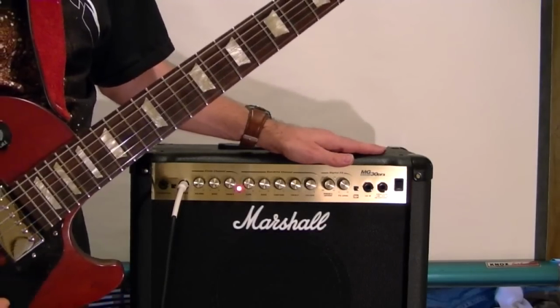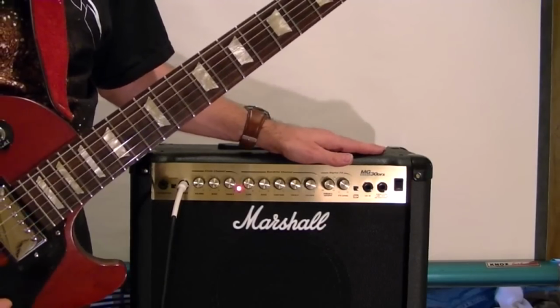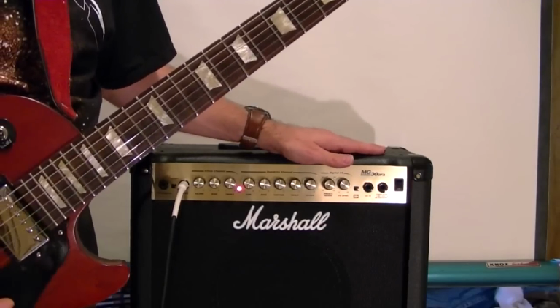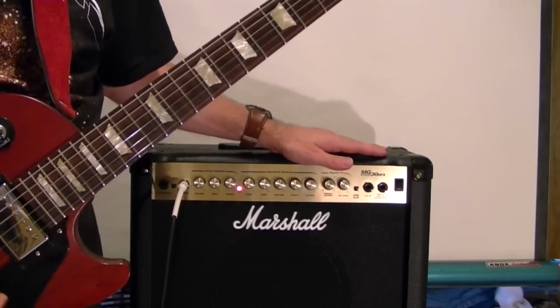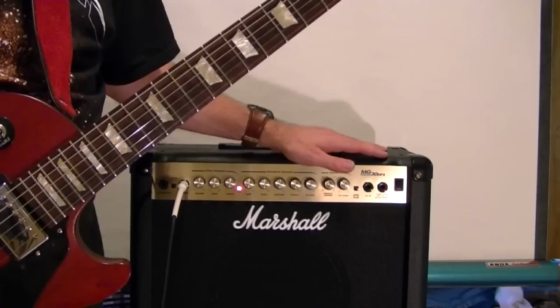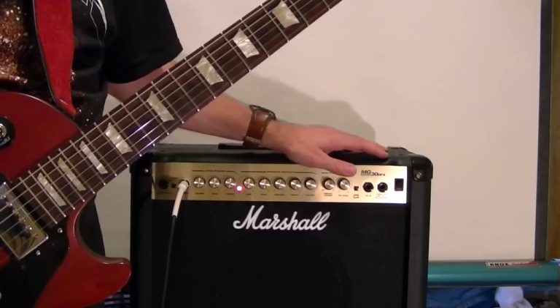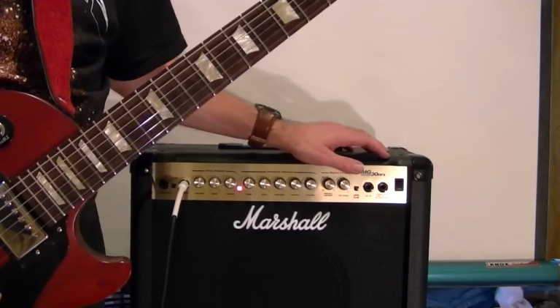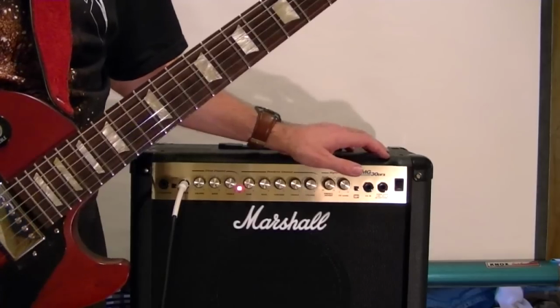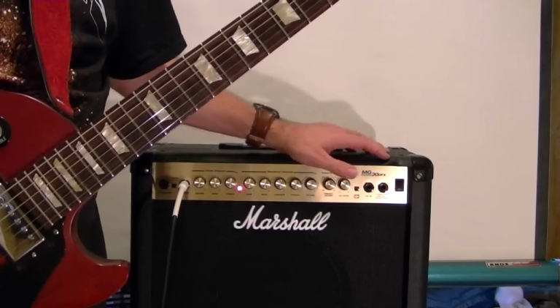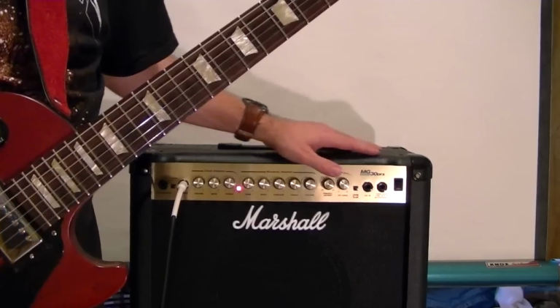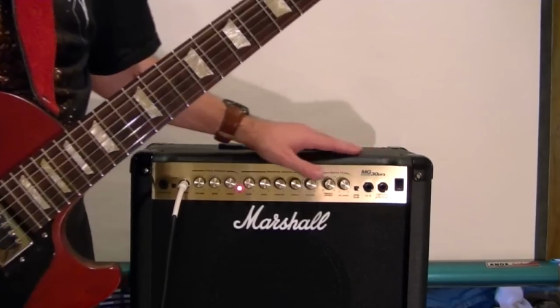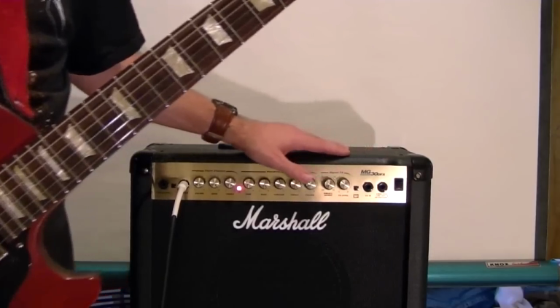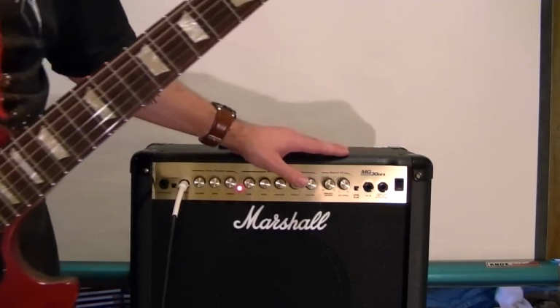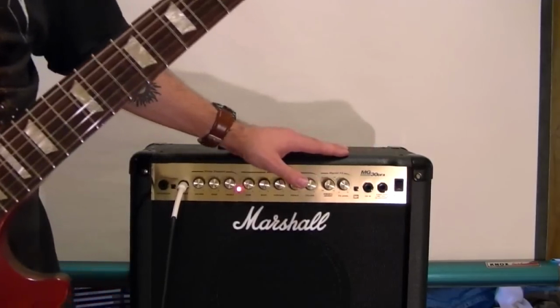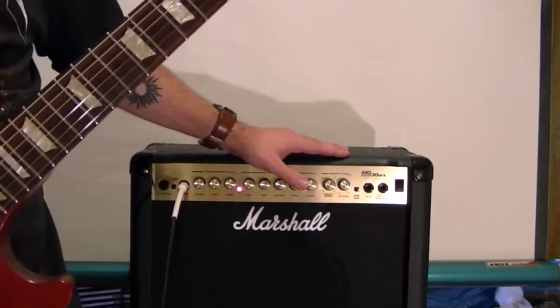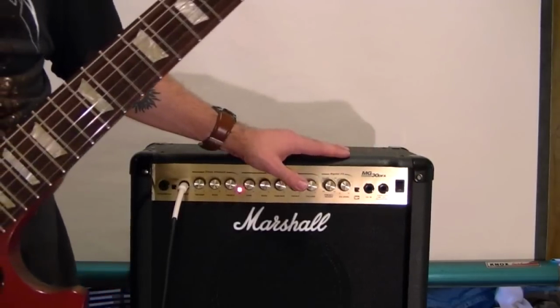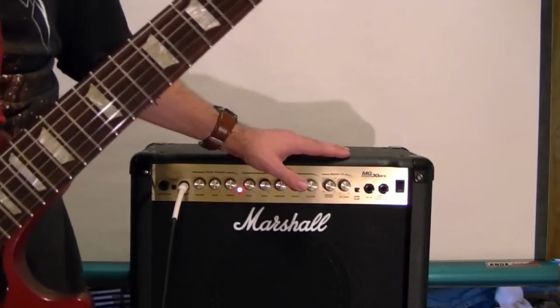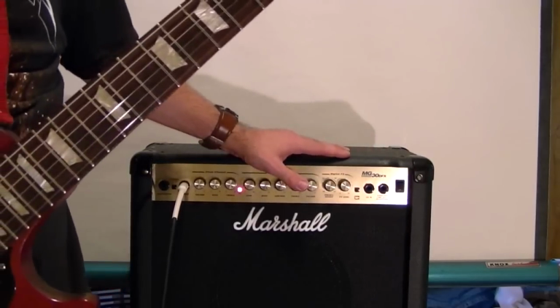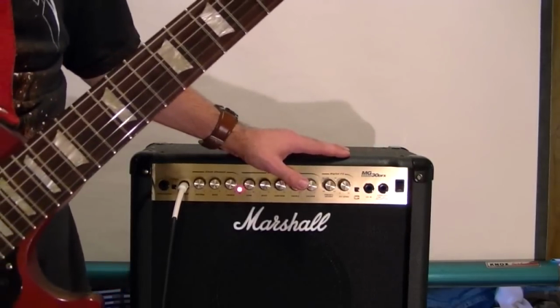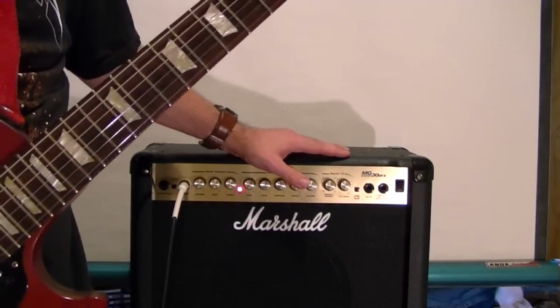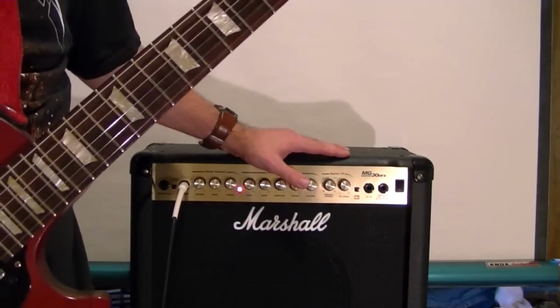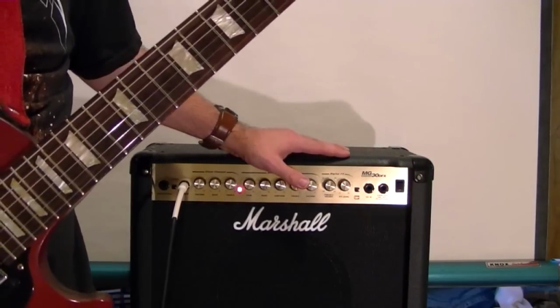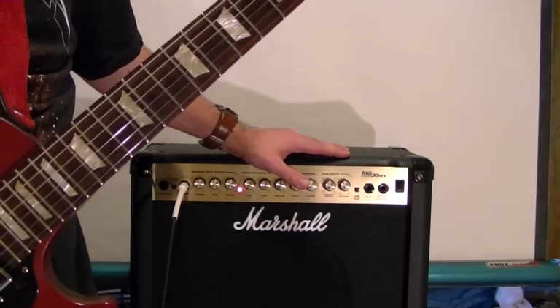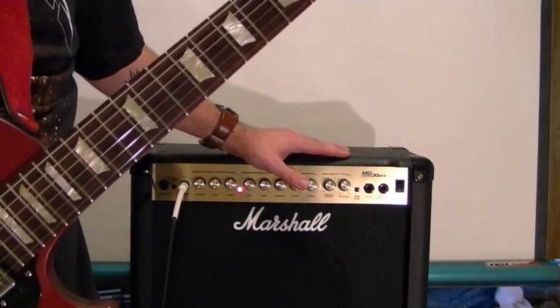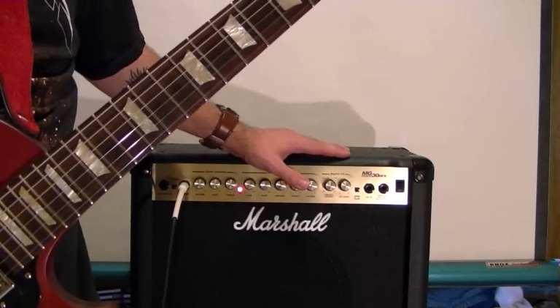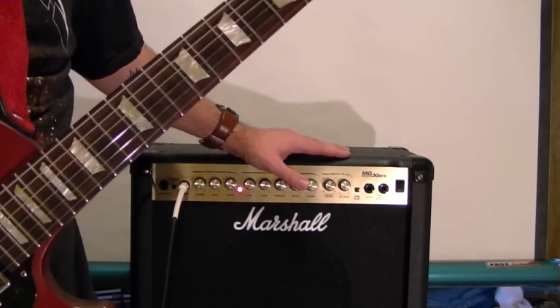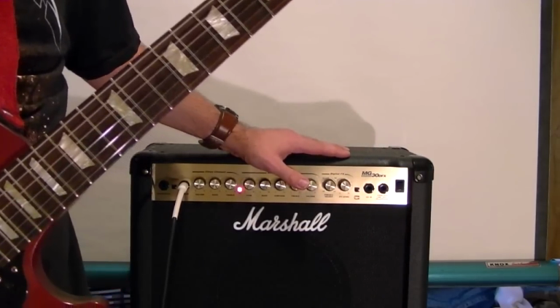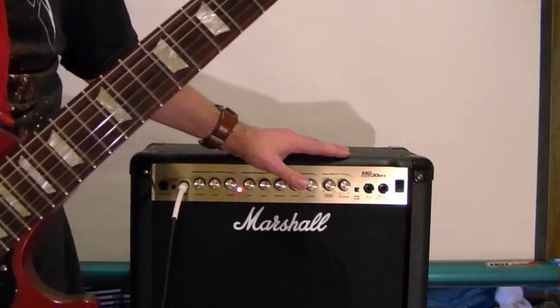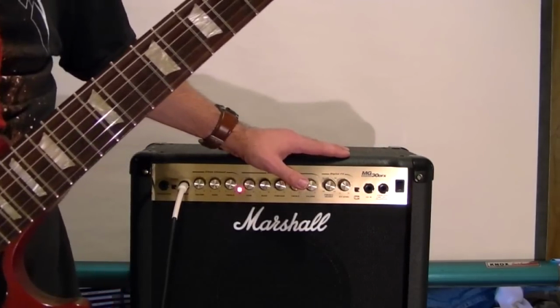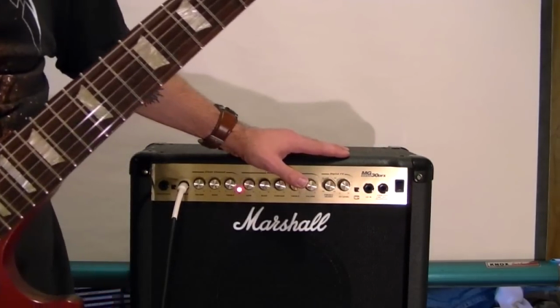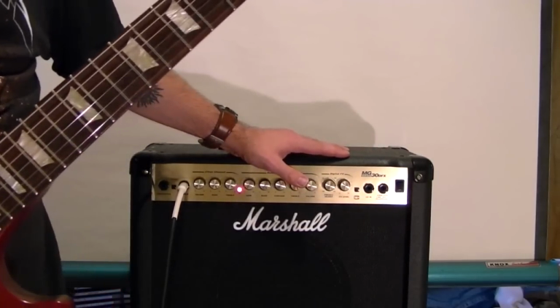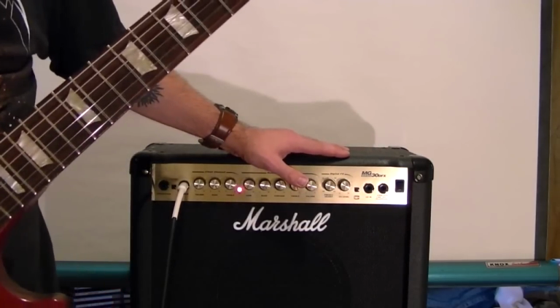A wah pedal — all in and in the down position.